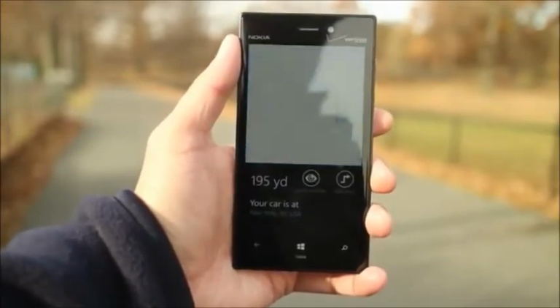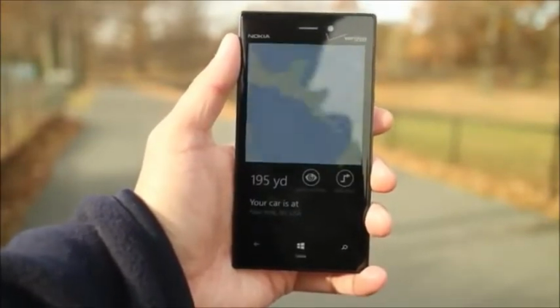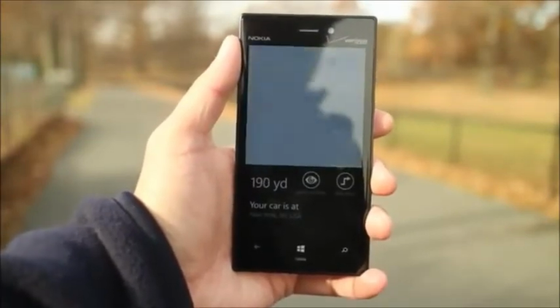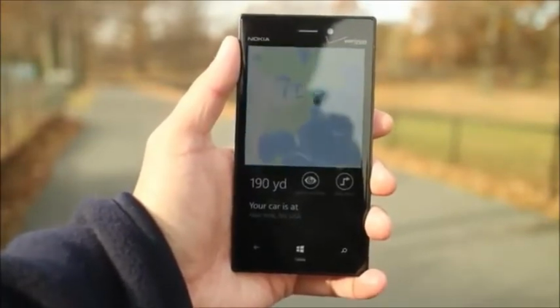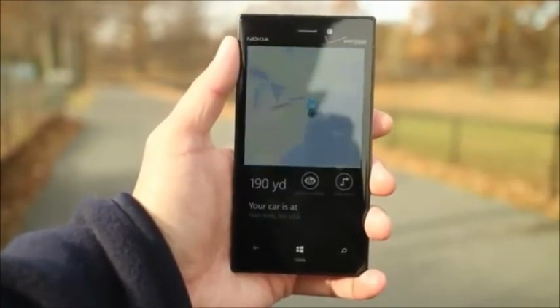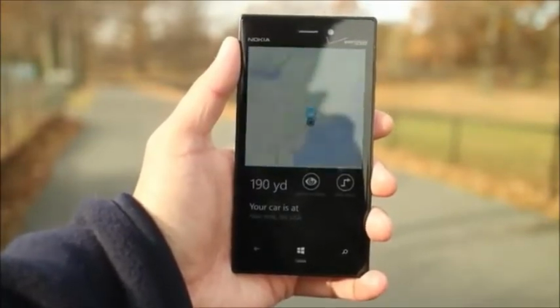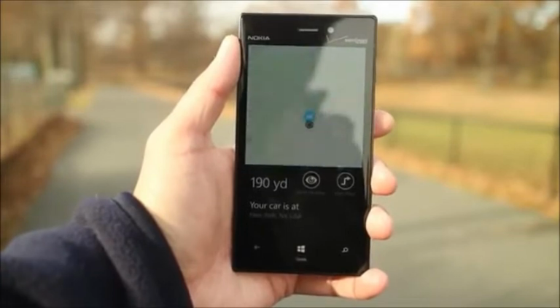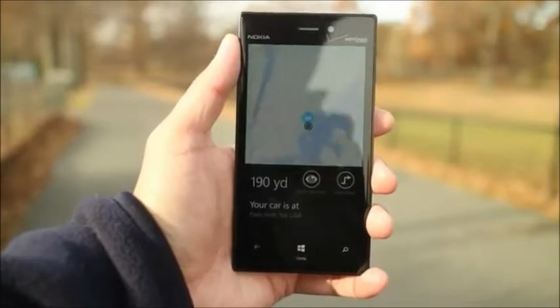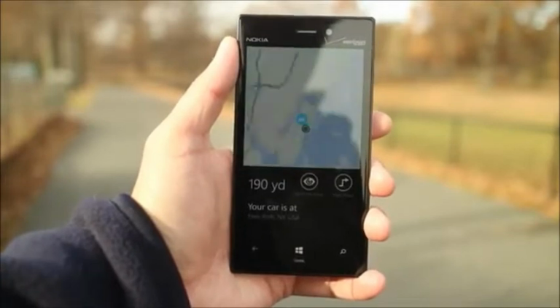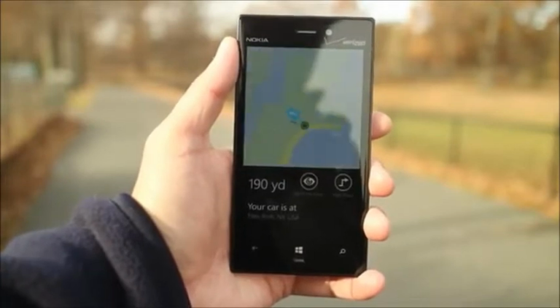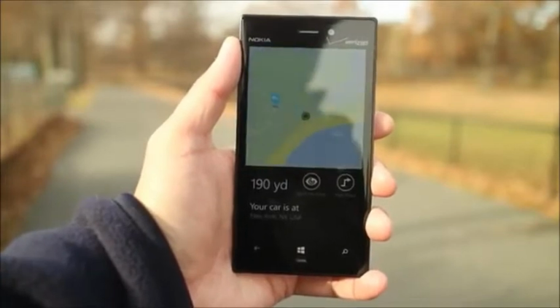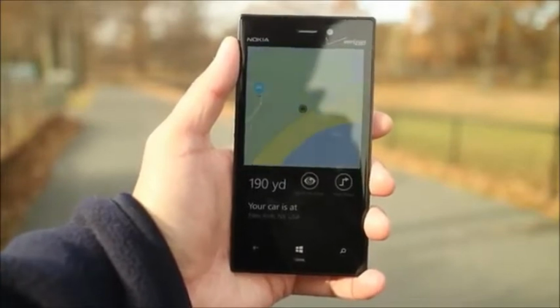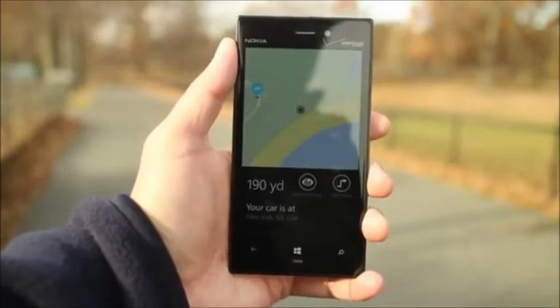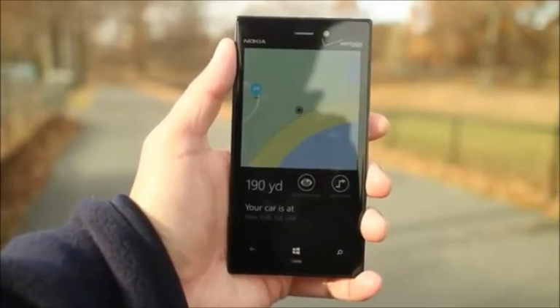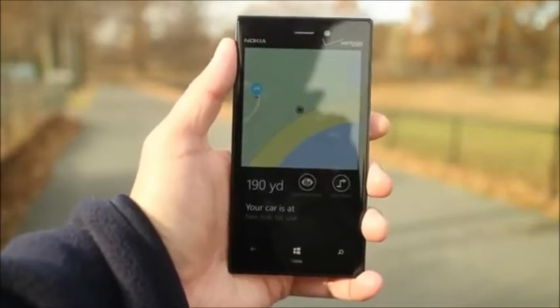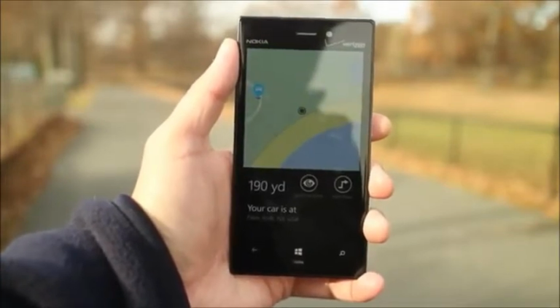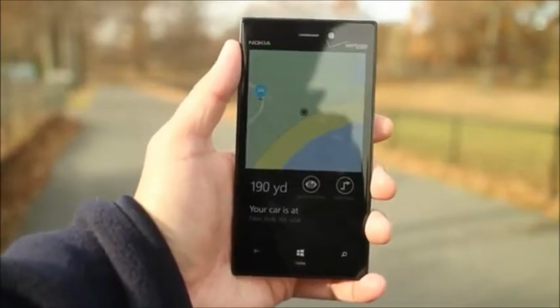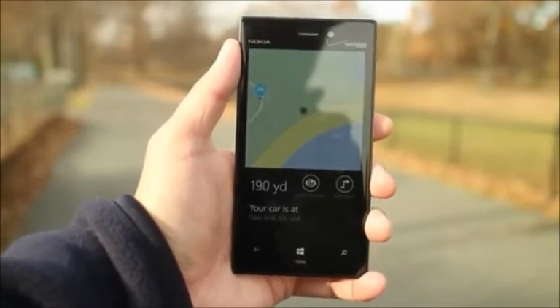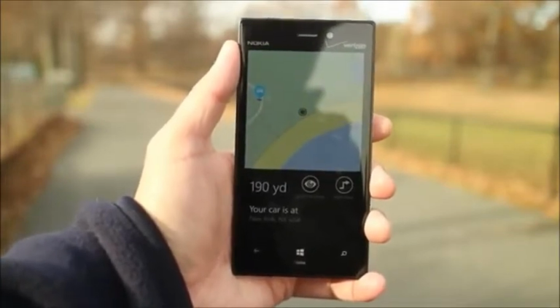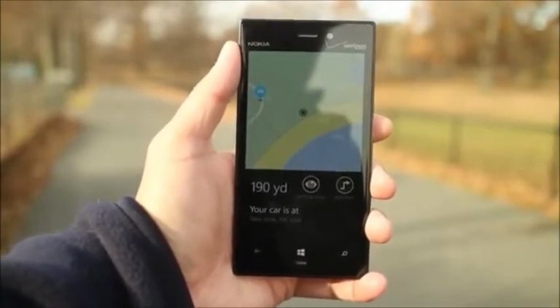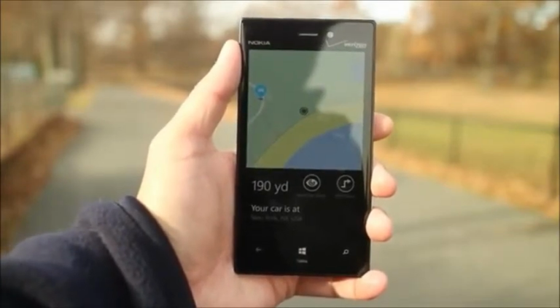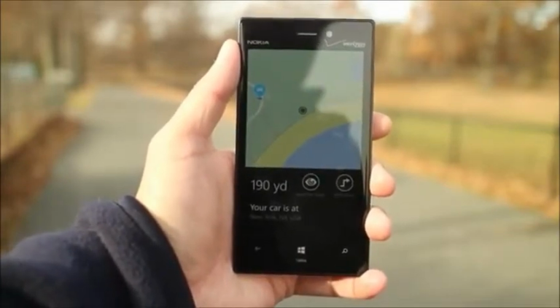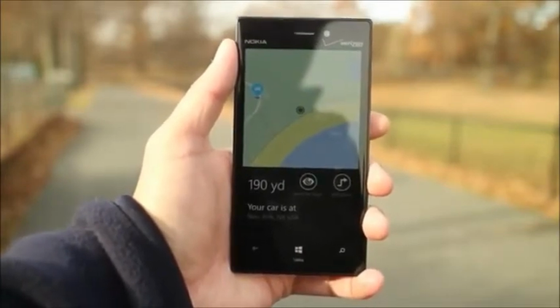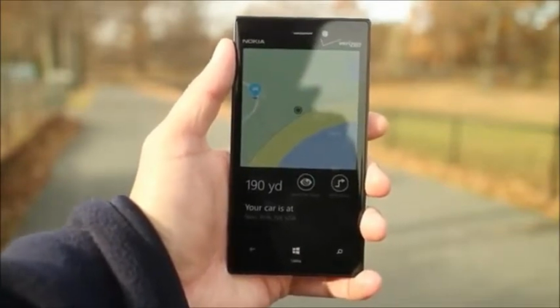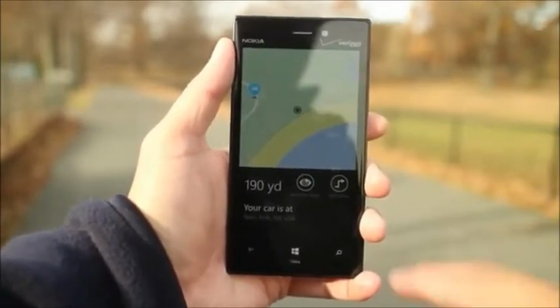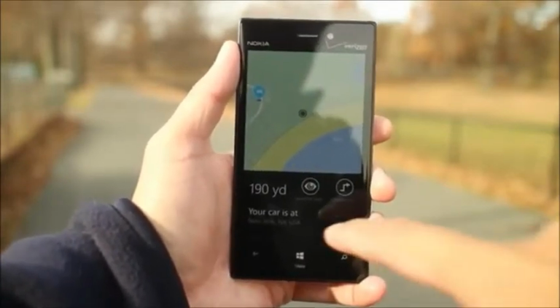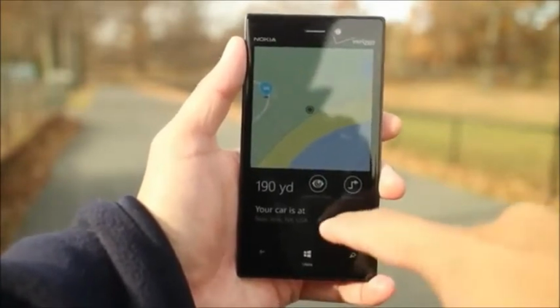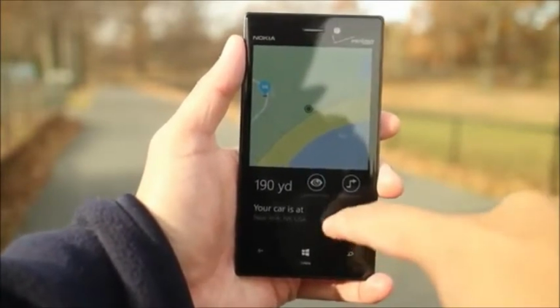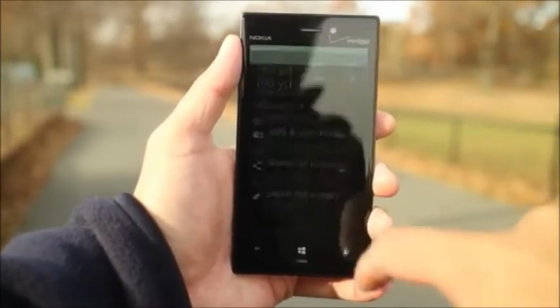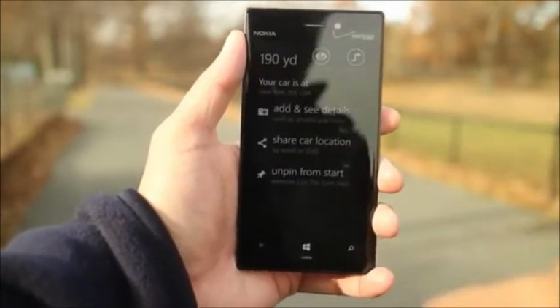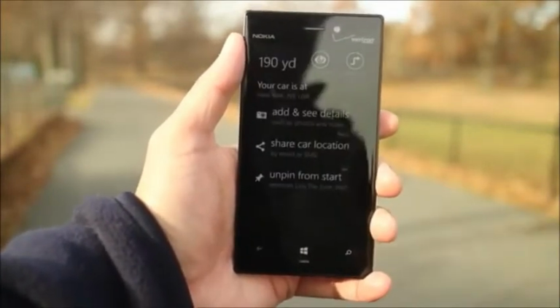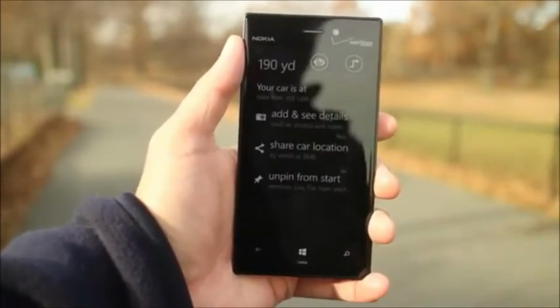A map is shown on top, along with the distance. There are options called Point Me There and Walk There.